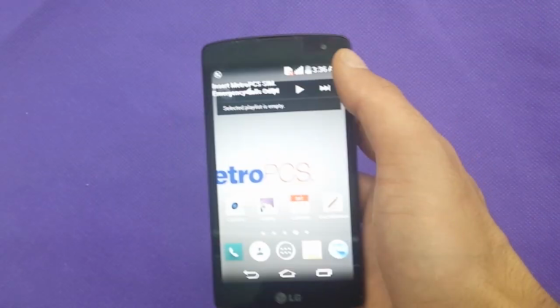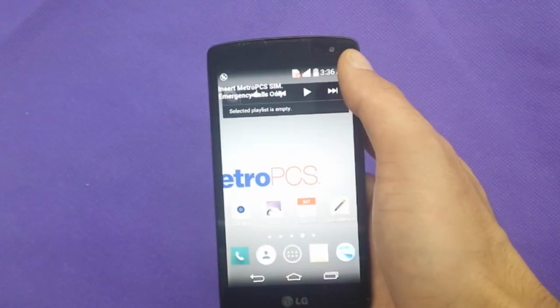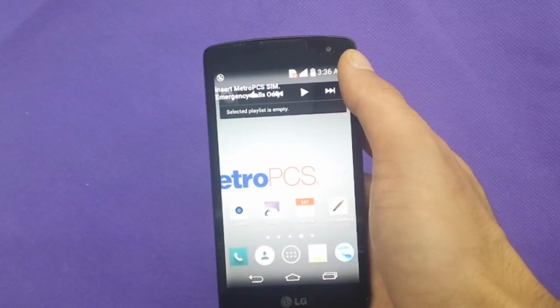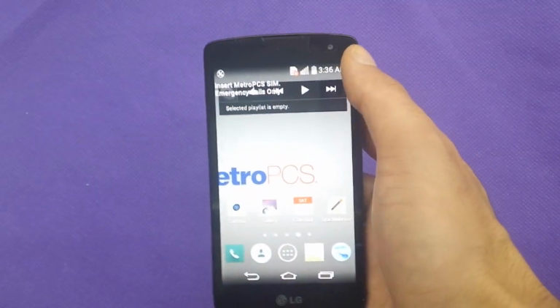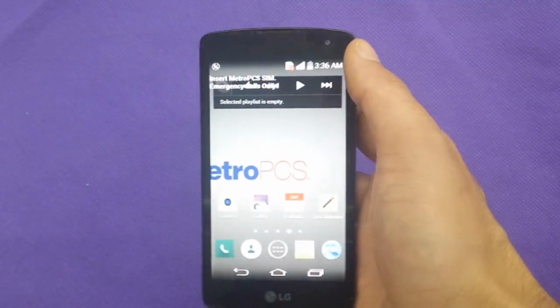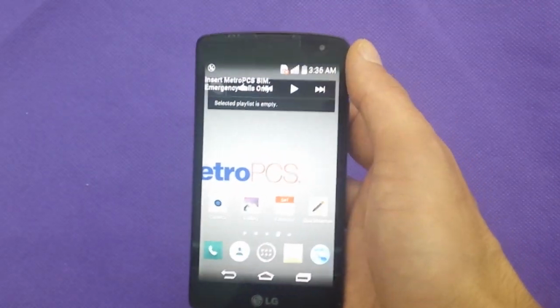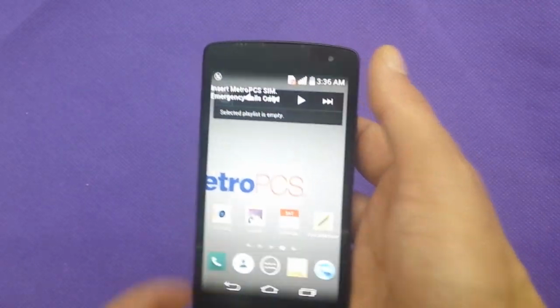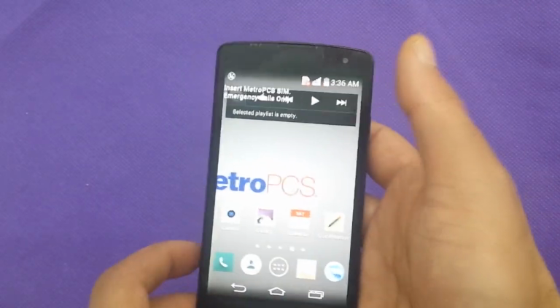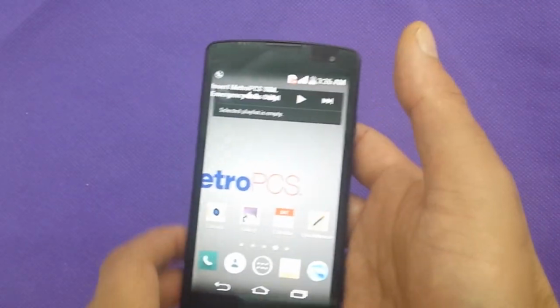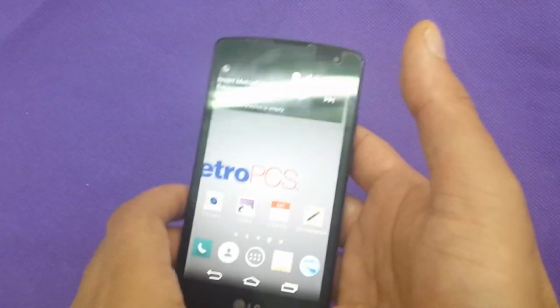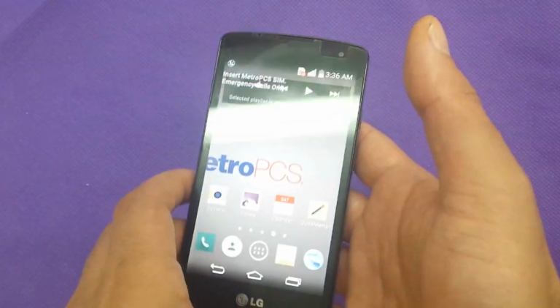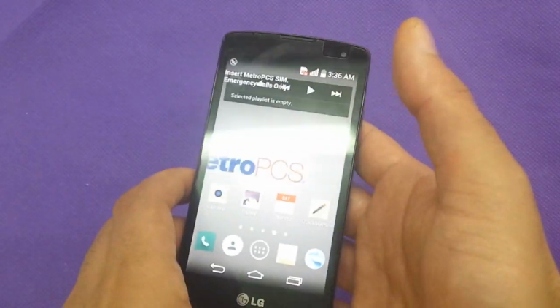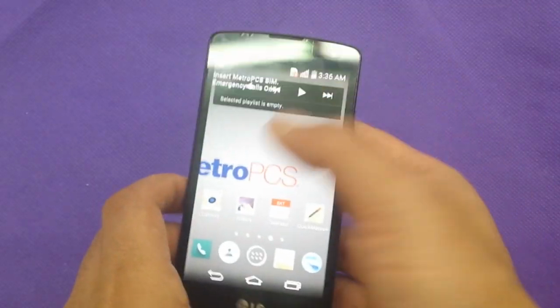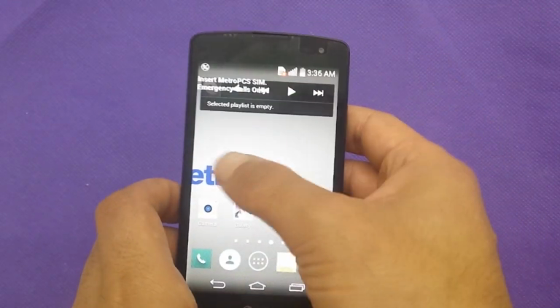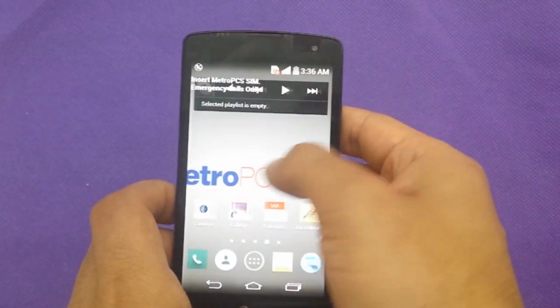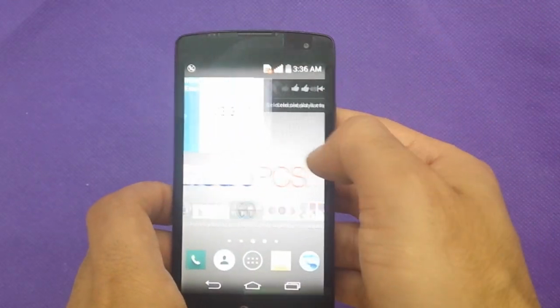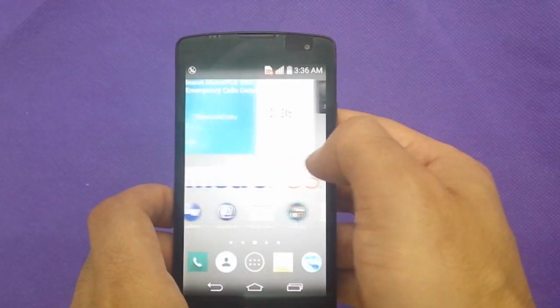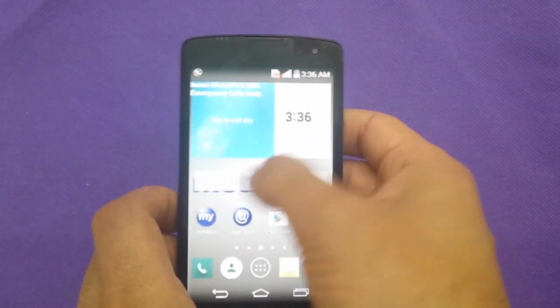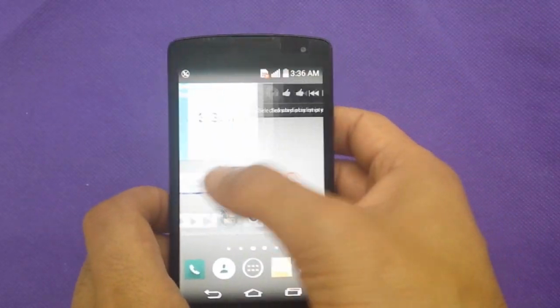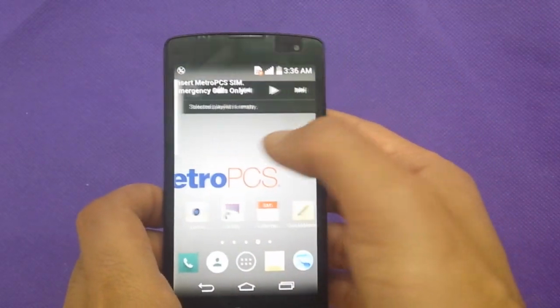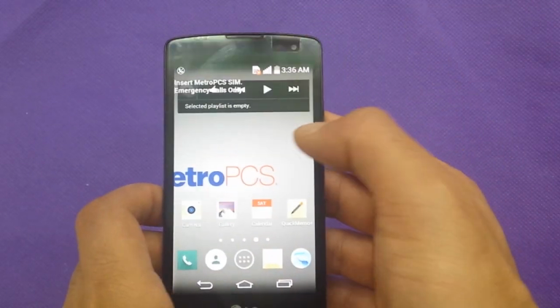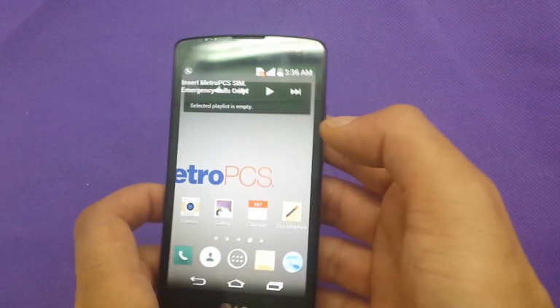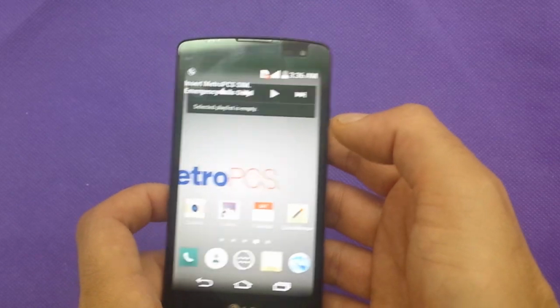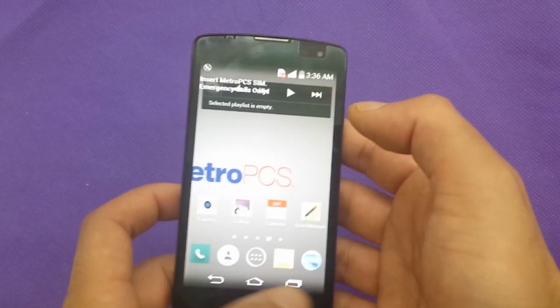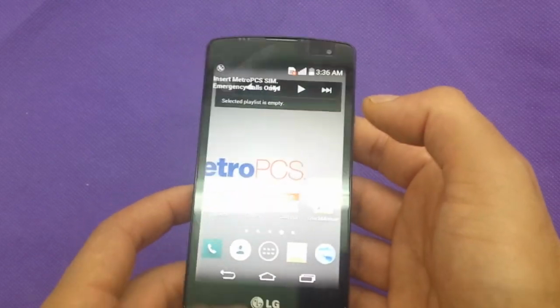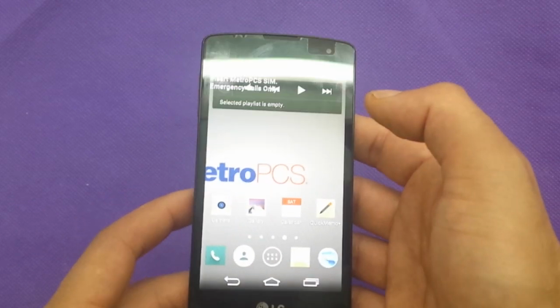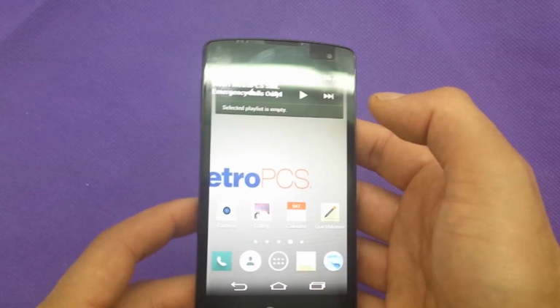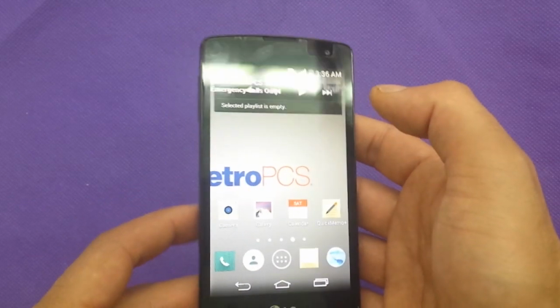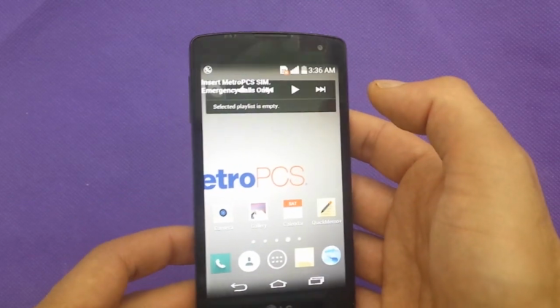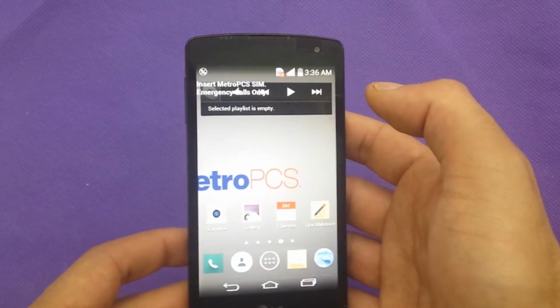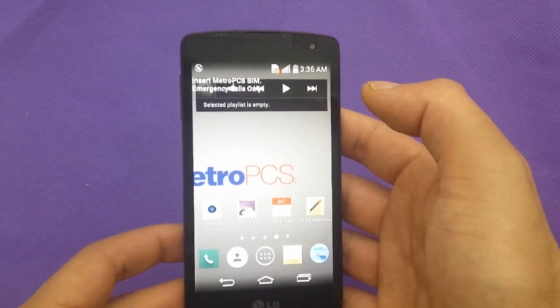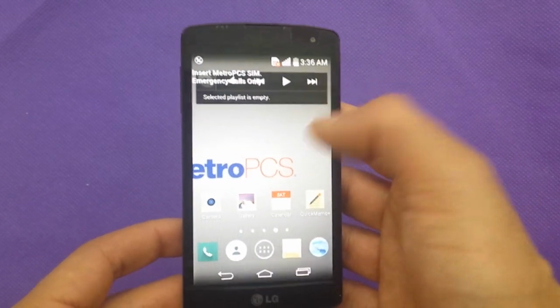There's a front camera, which is VGA on the front, and the phone is running Android 4.4.2.